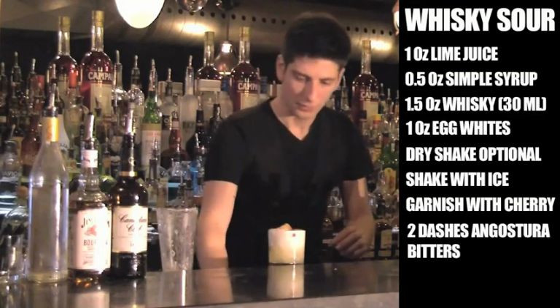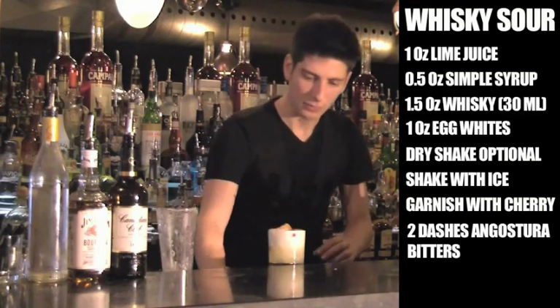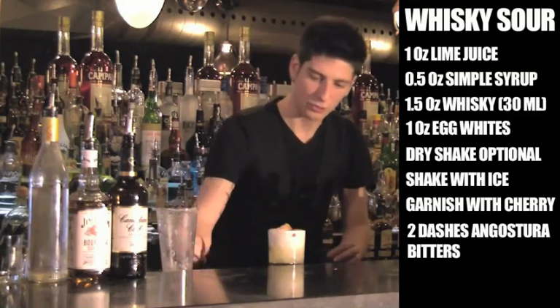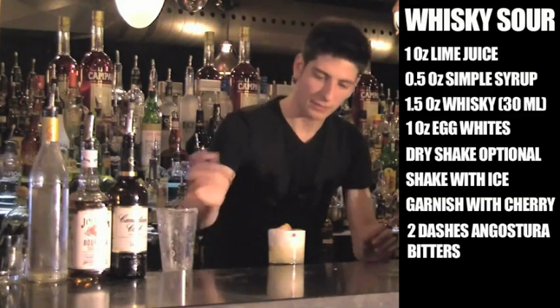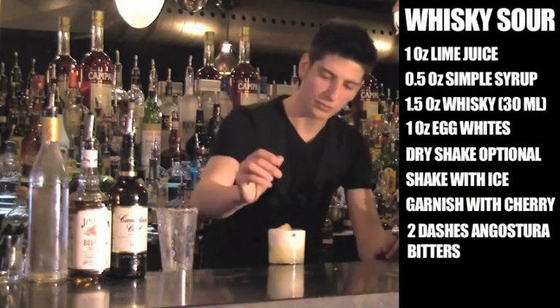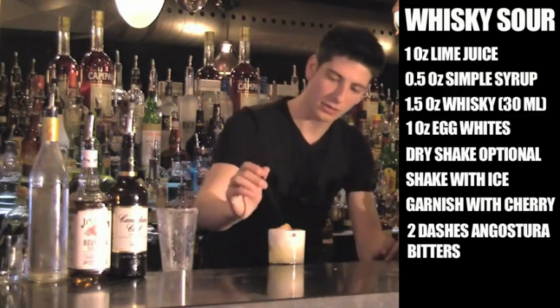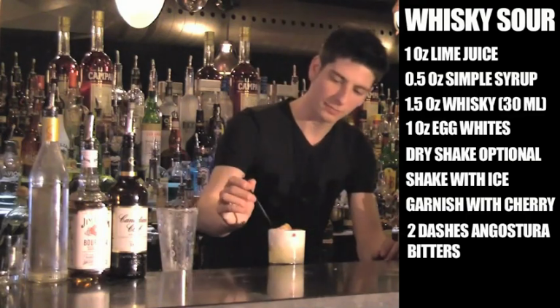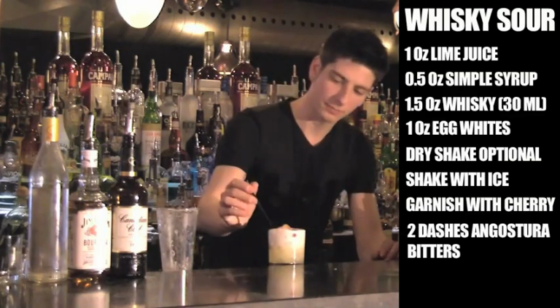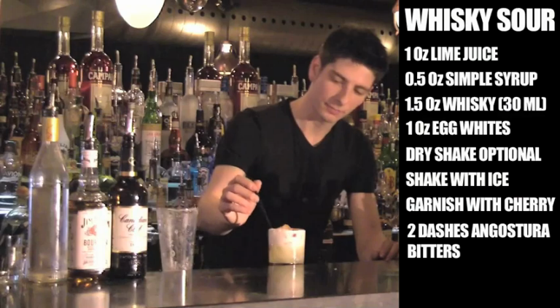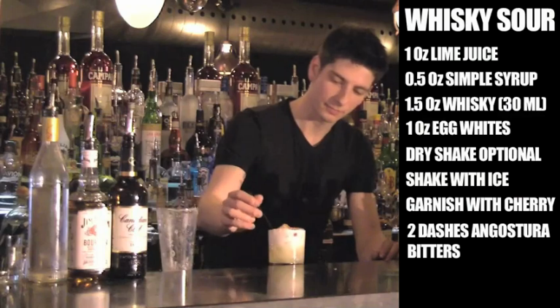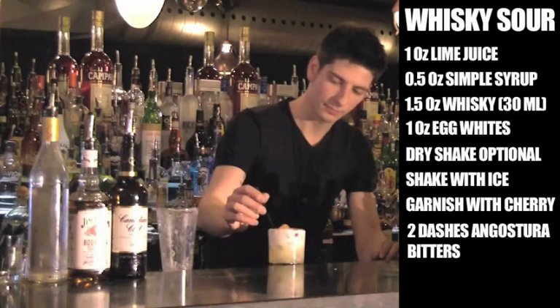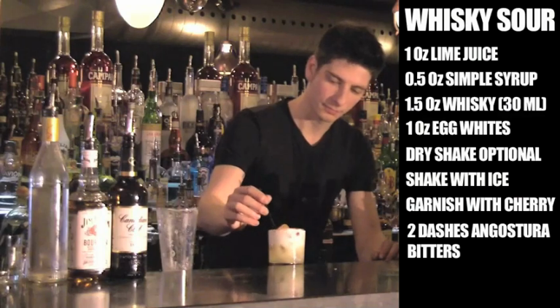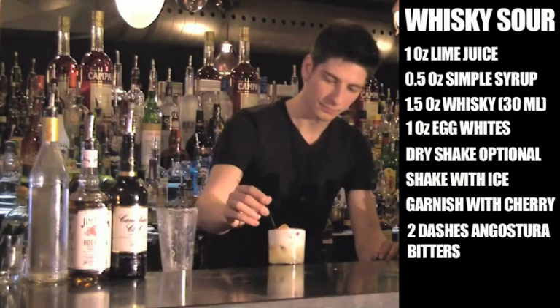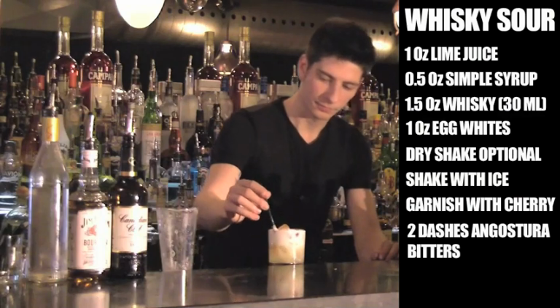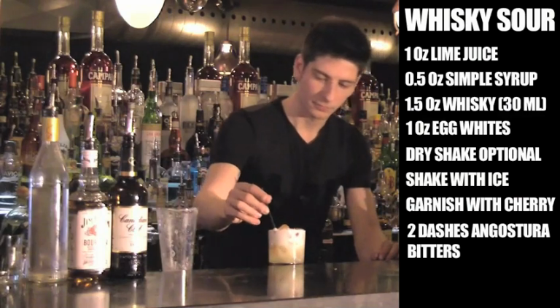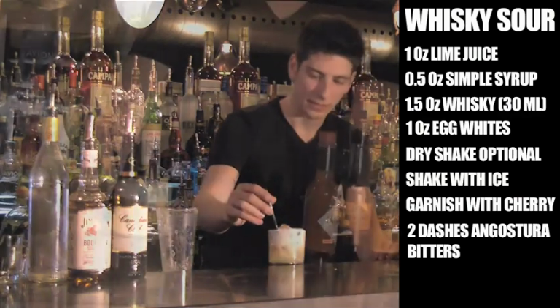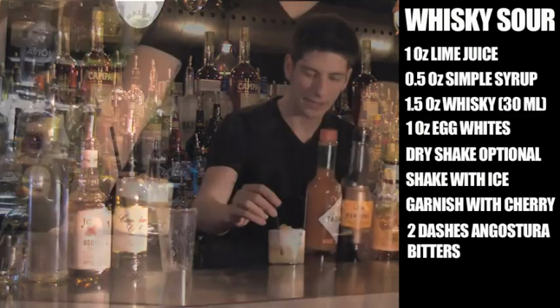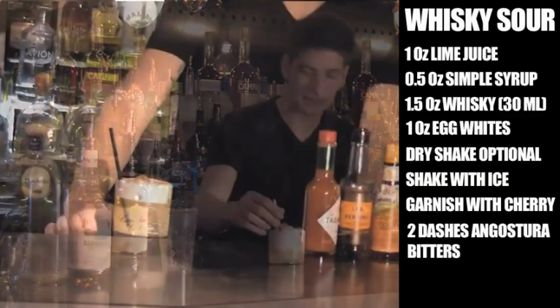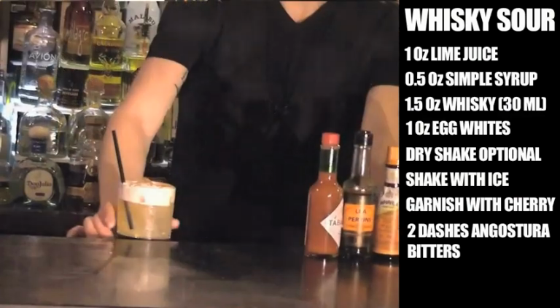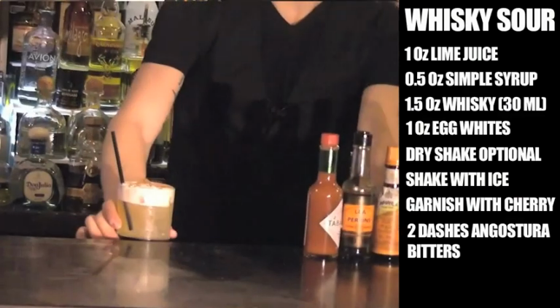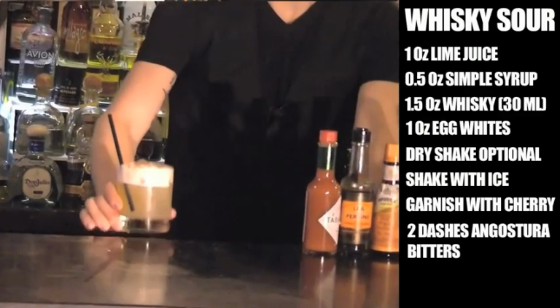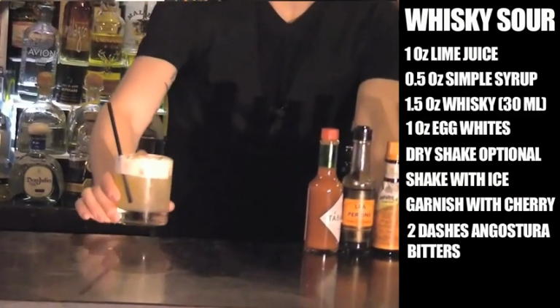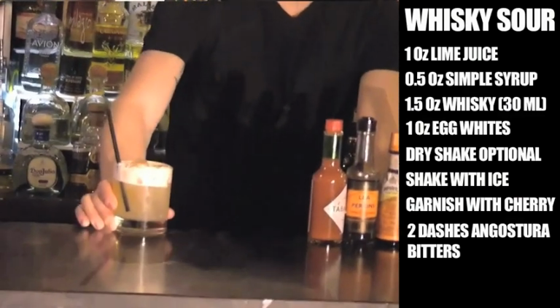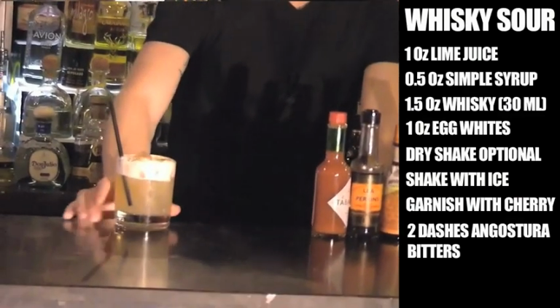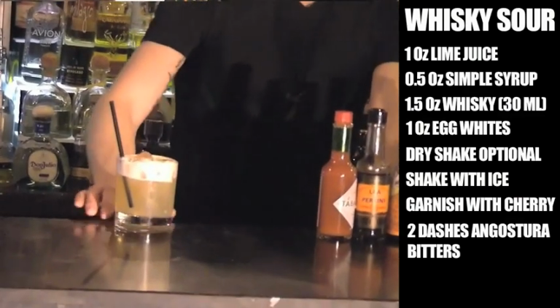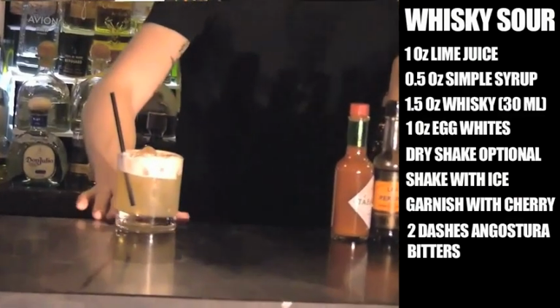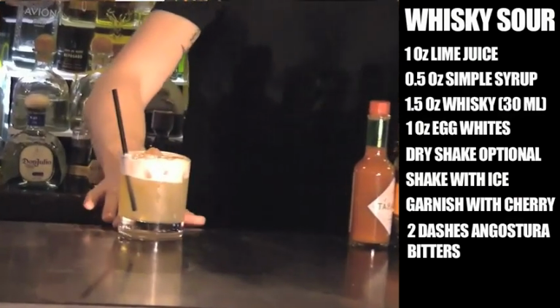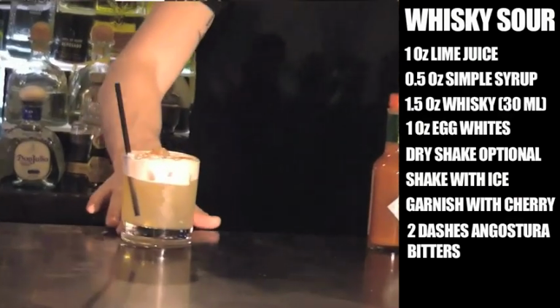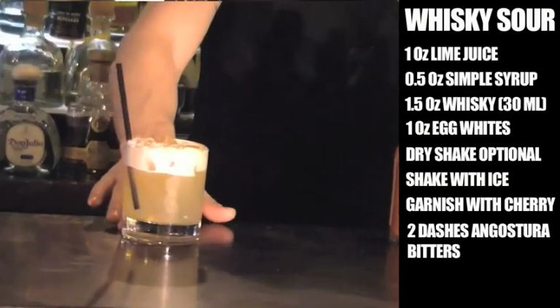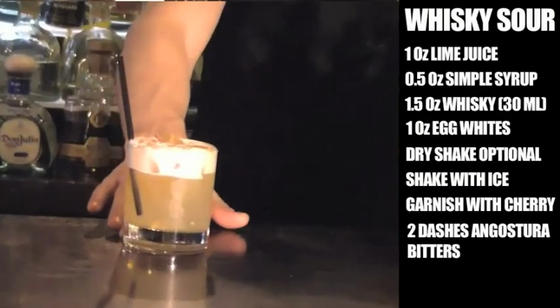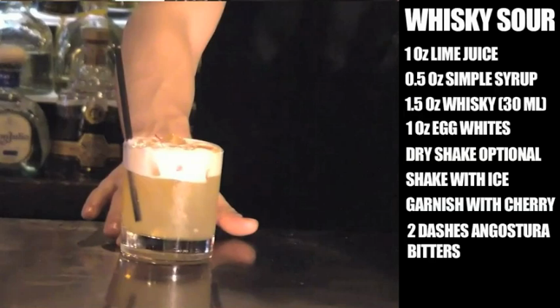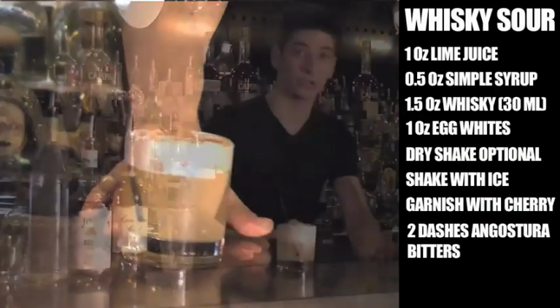With a sharp black straw. And that is a classic method, whiskey sour. Cheers.